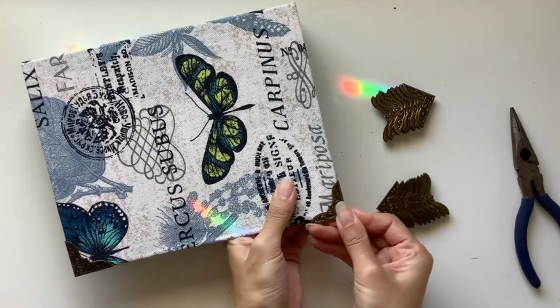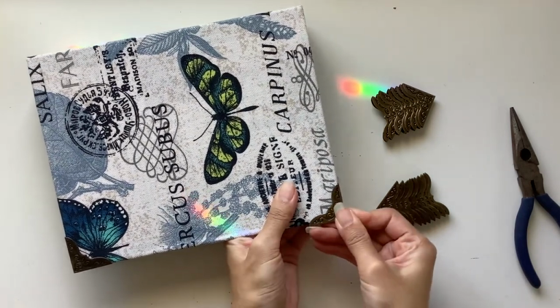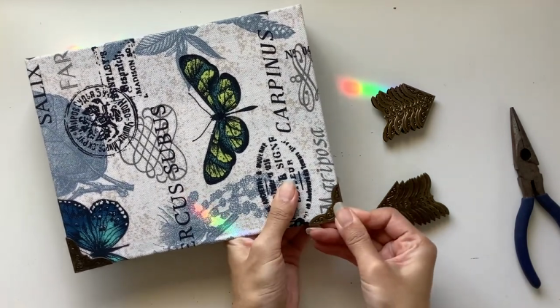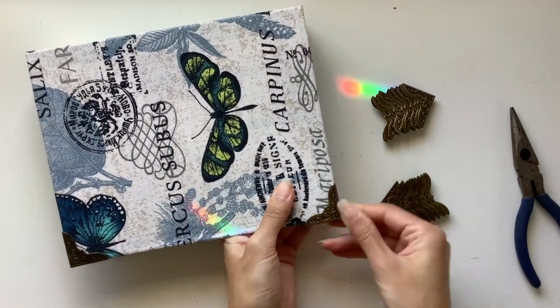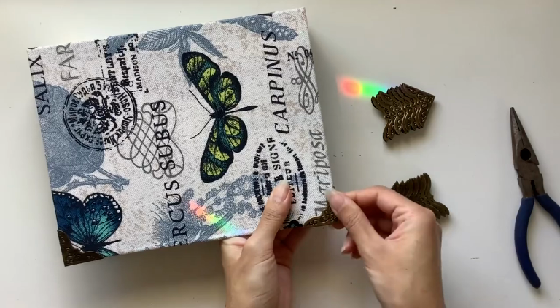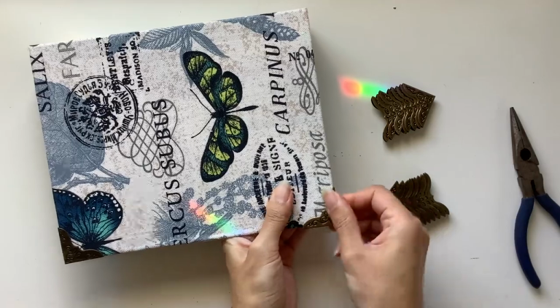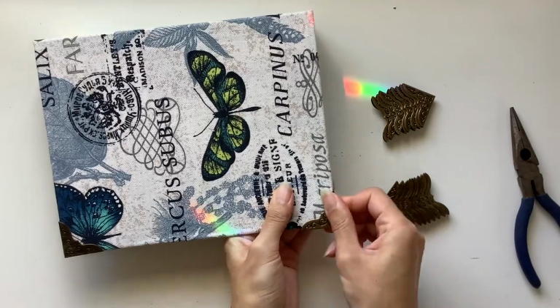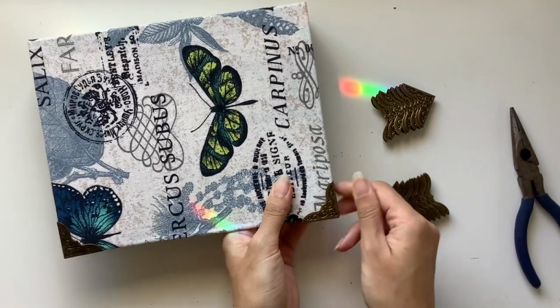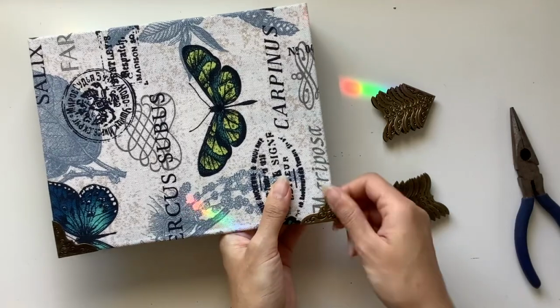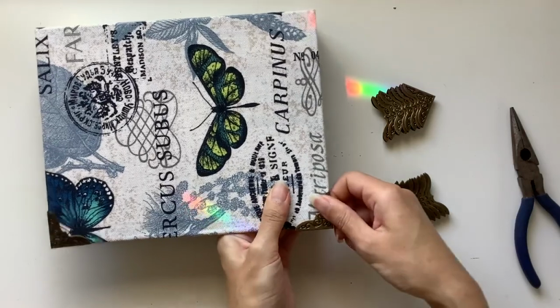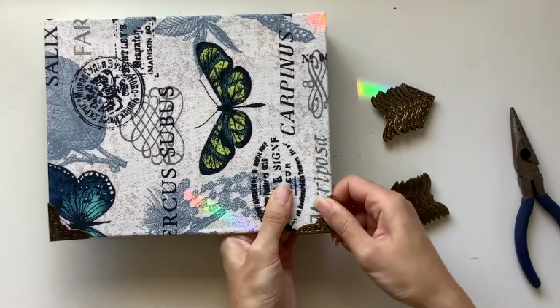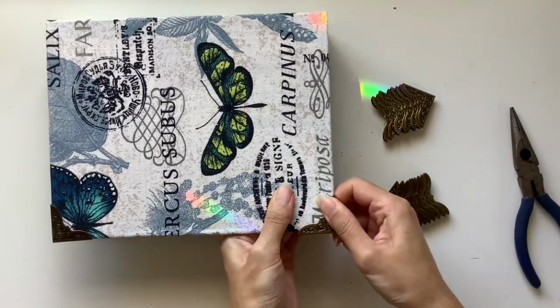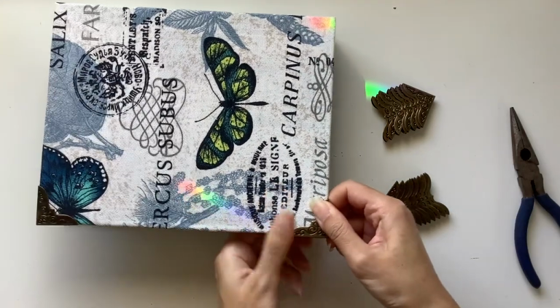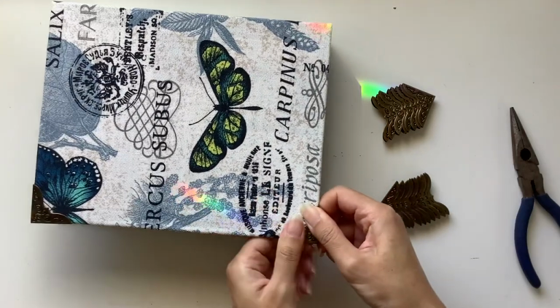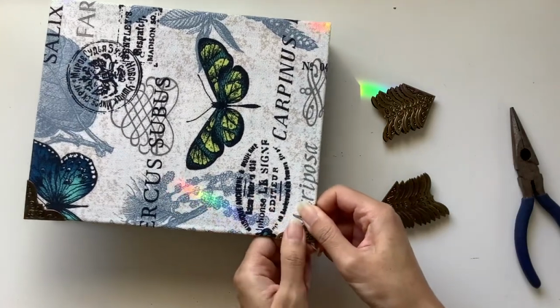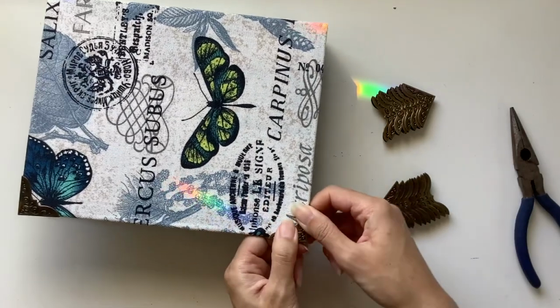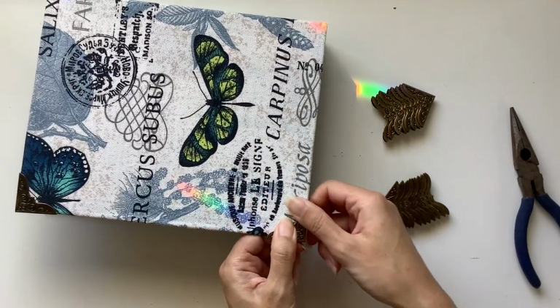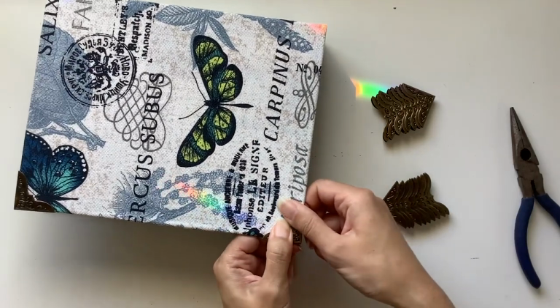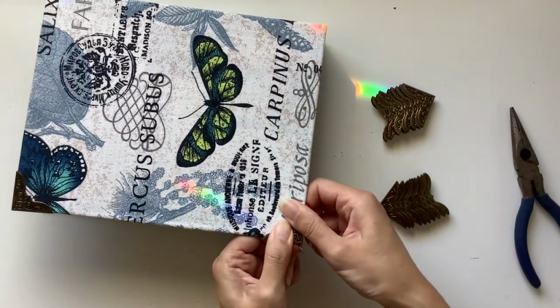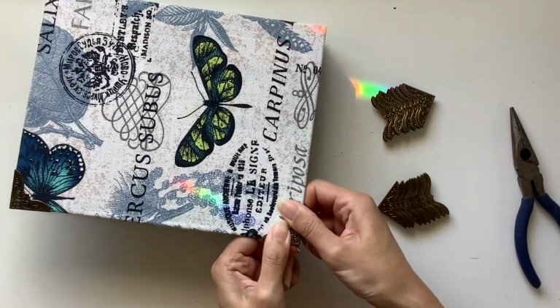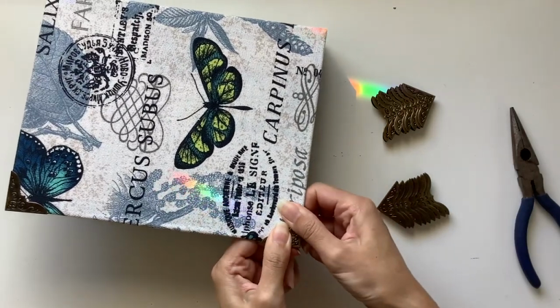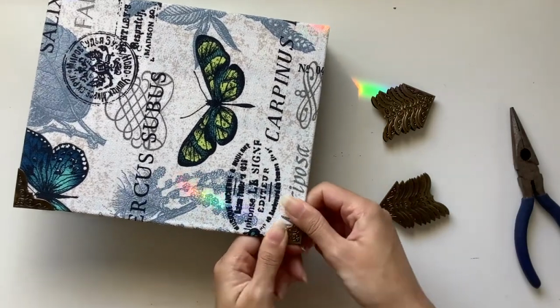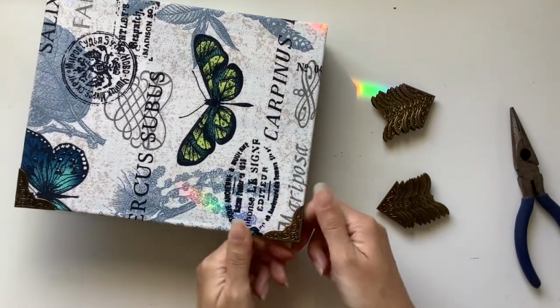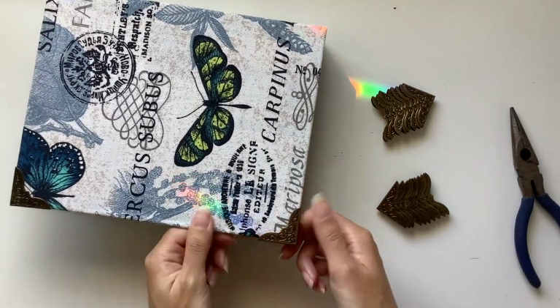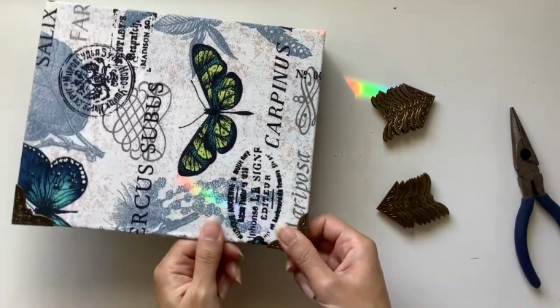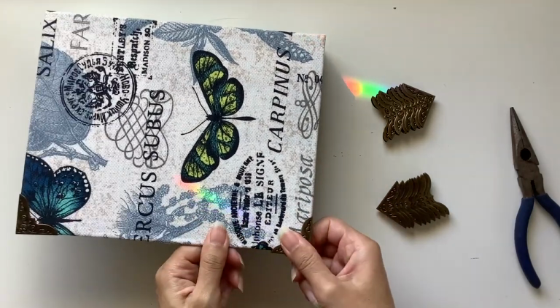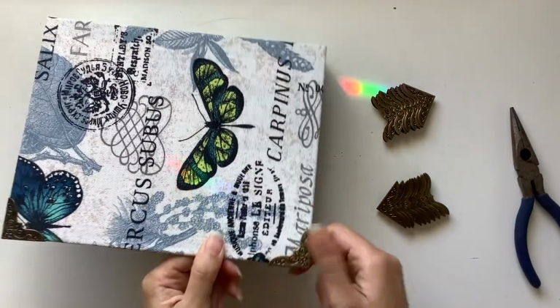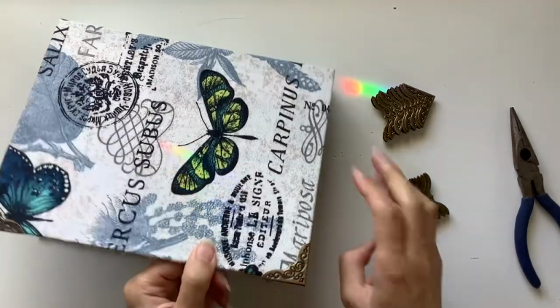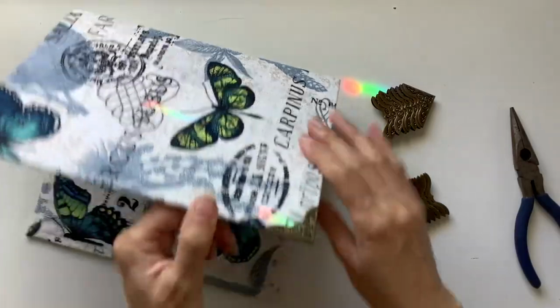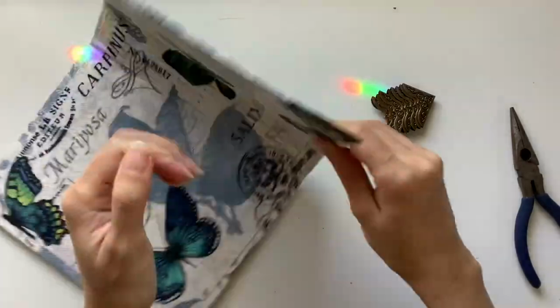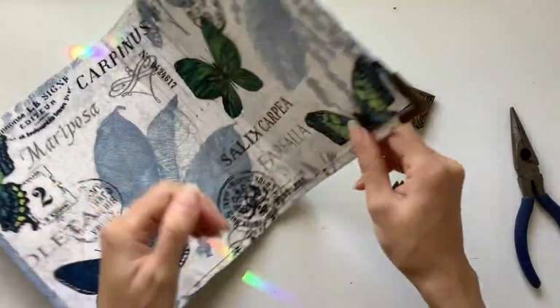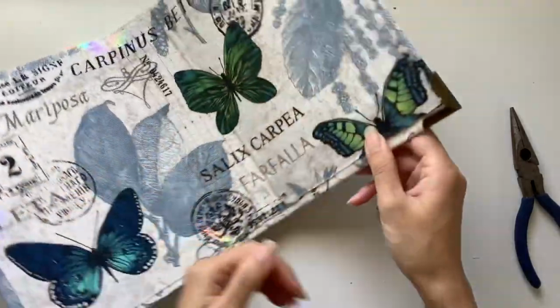And that's just really simple as you can see. But what I love is it just gives the journal such a nice finishing touch.